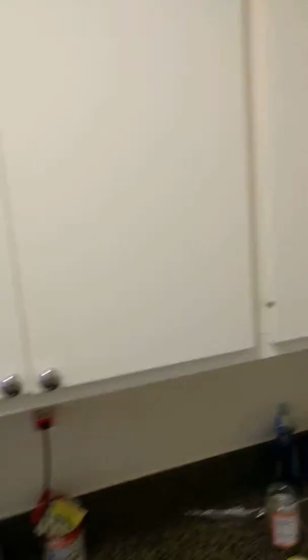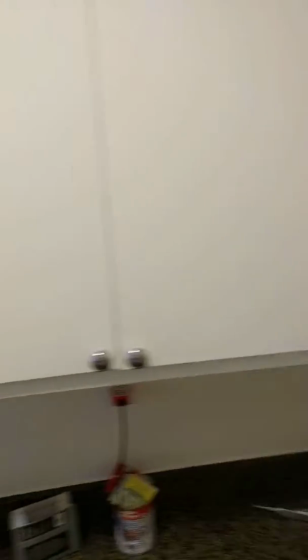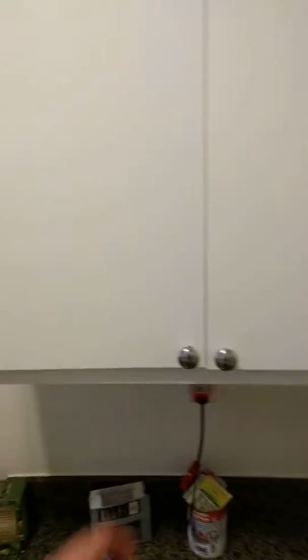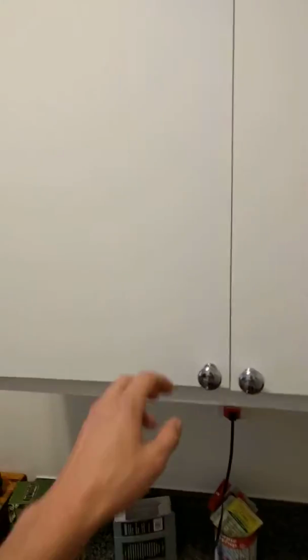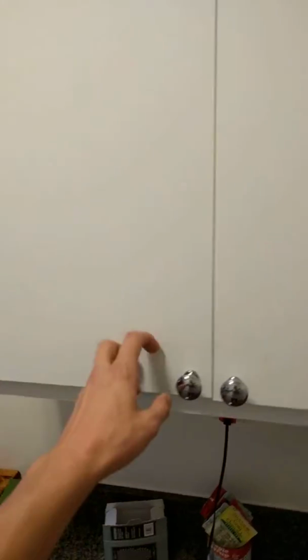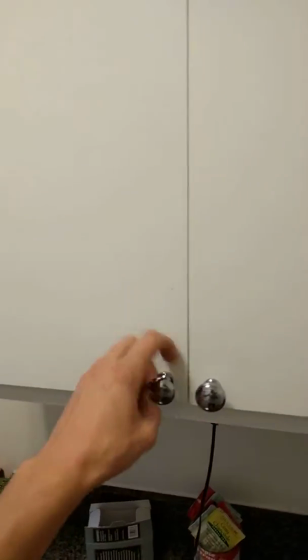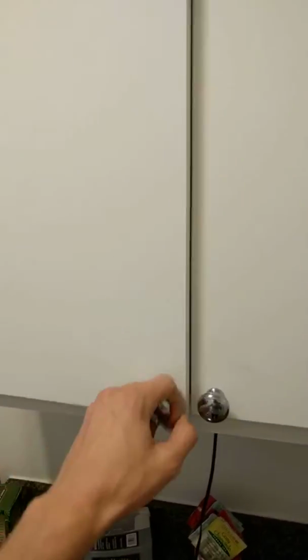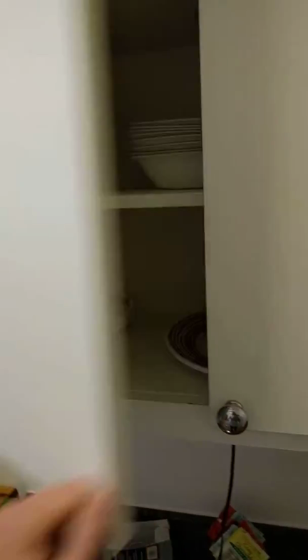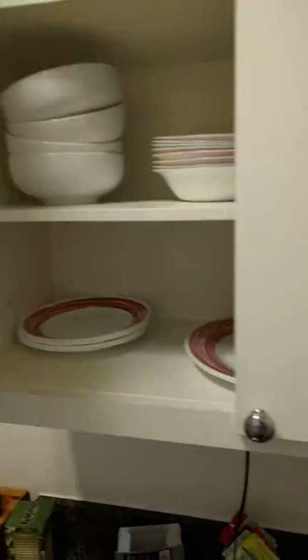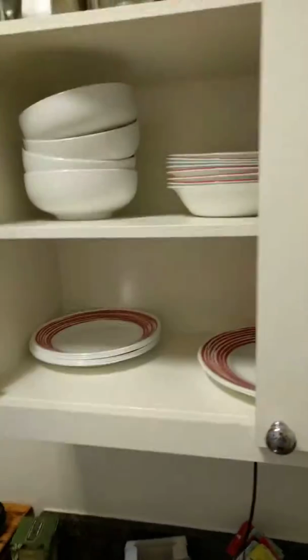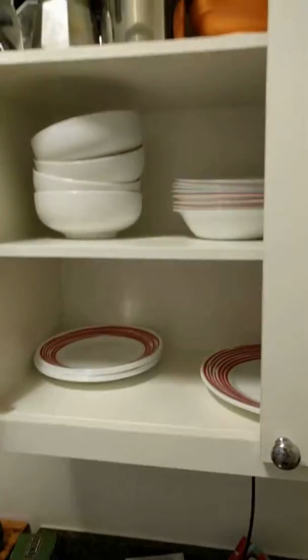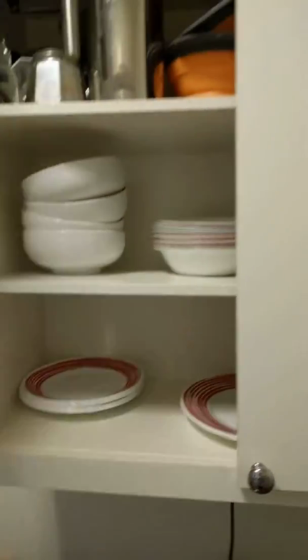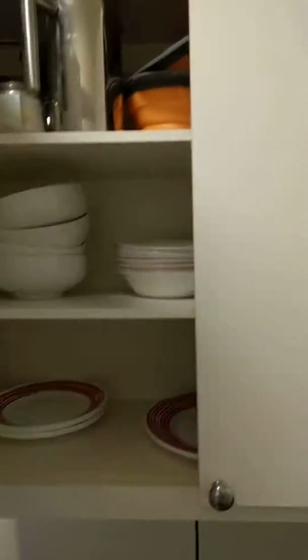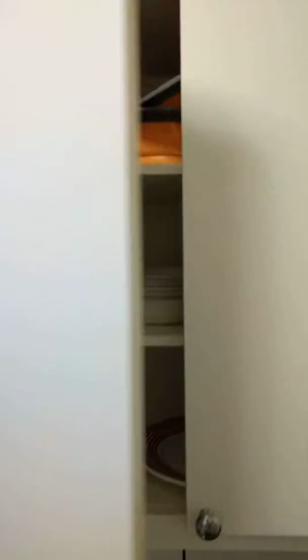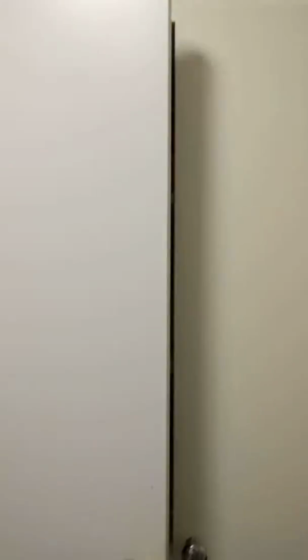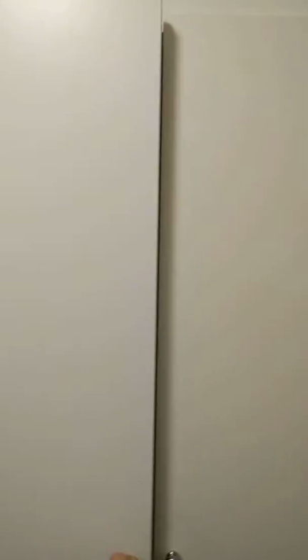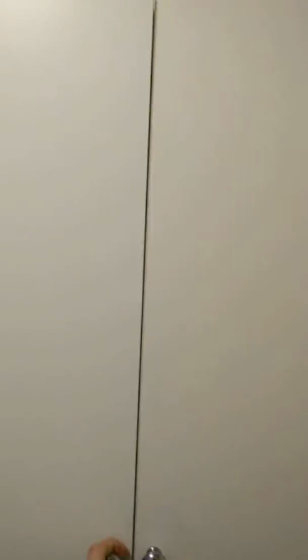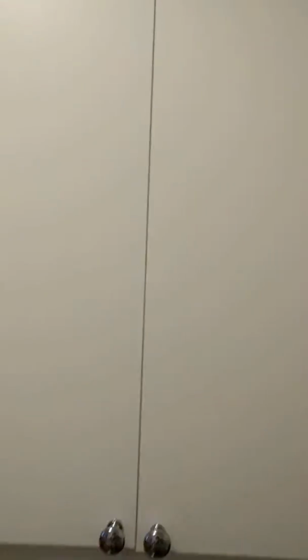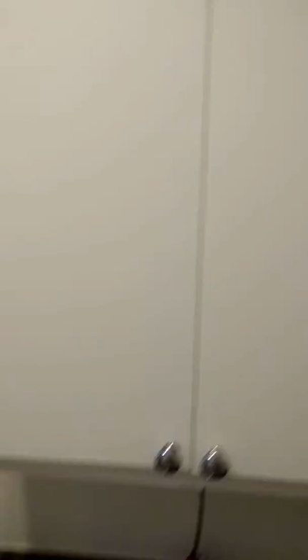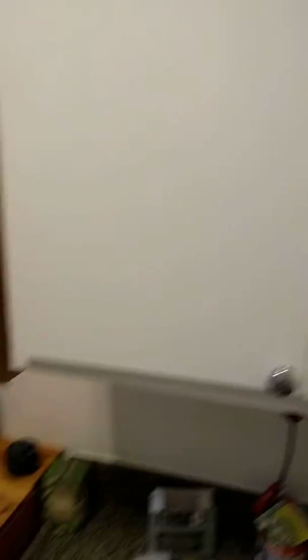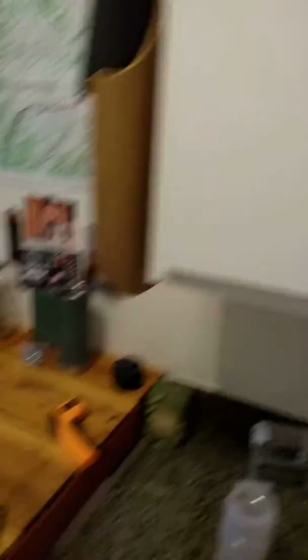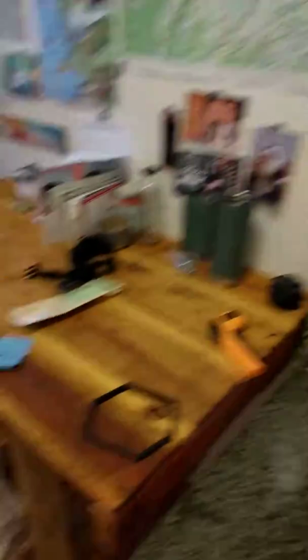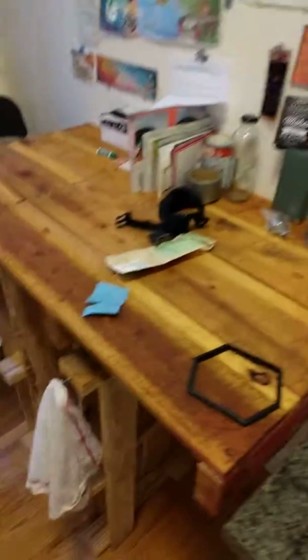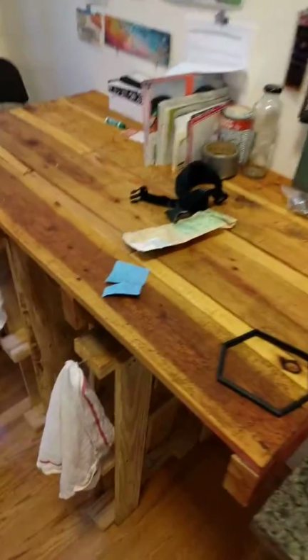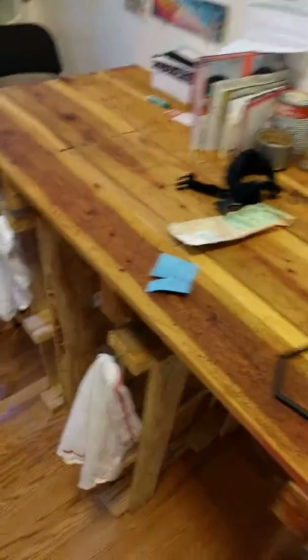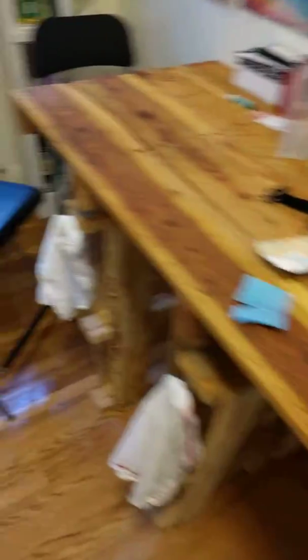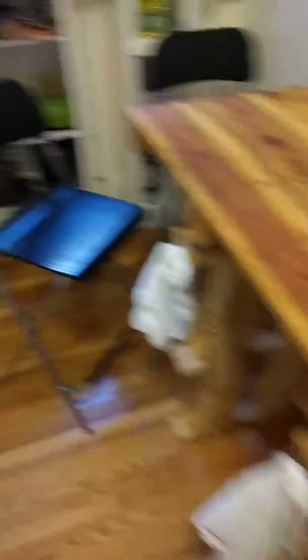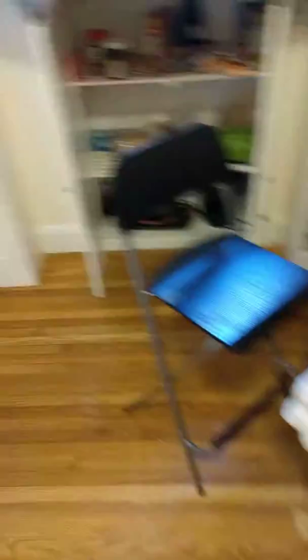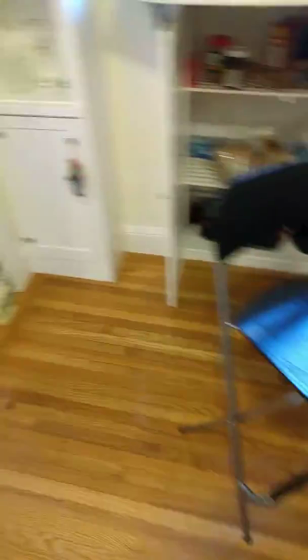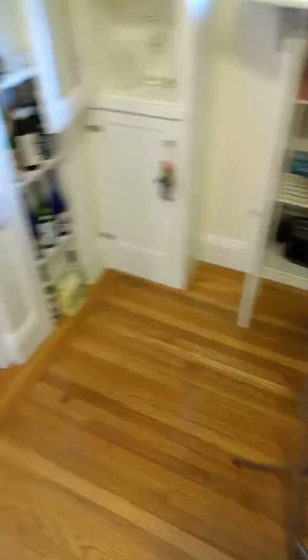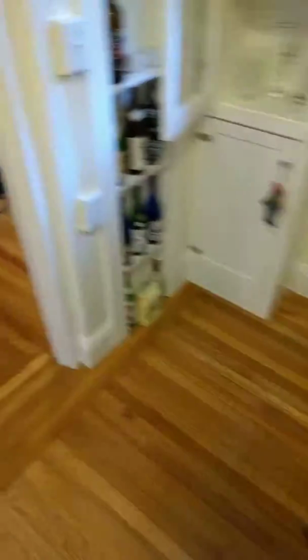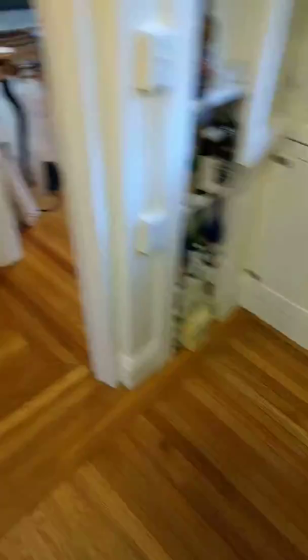Old cabinets — landlord tells me that these are 15-year-old cabinets.